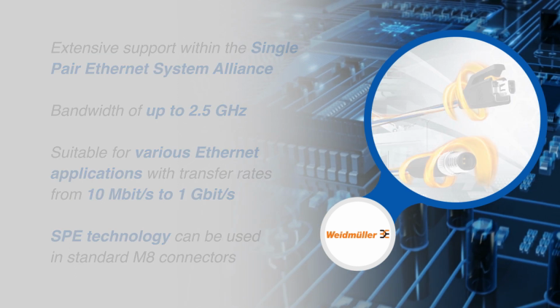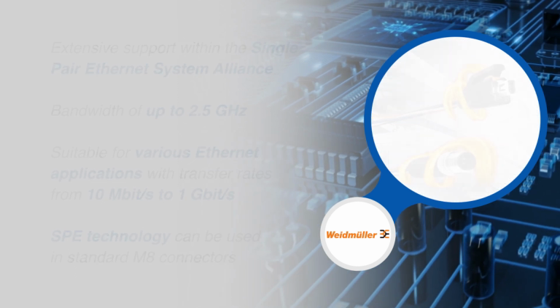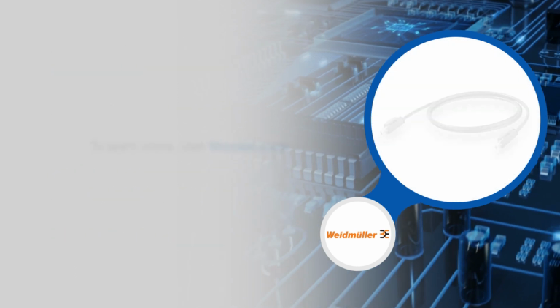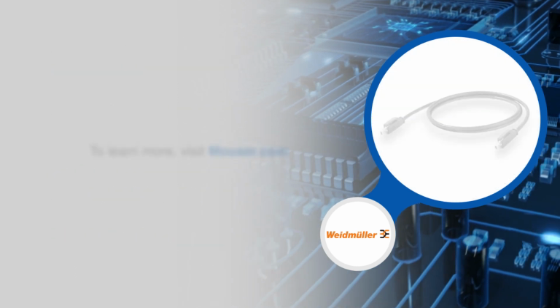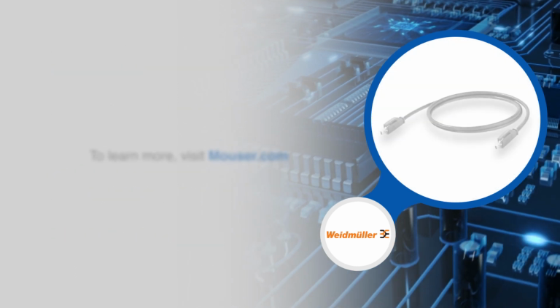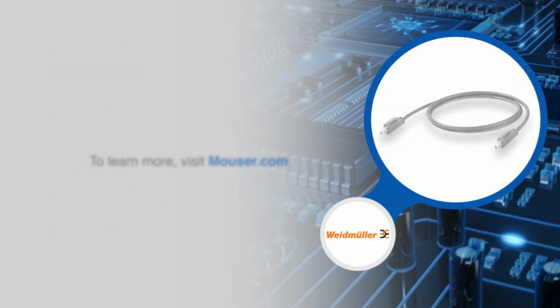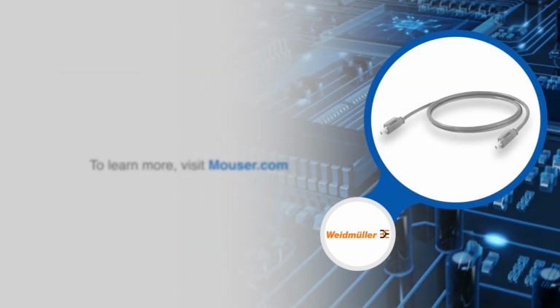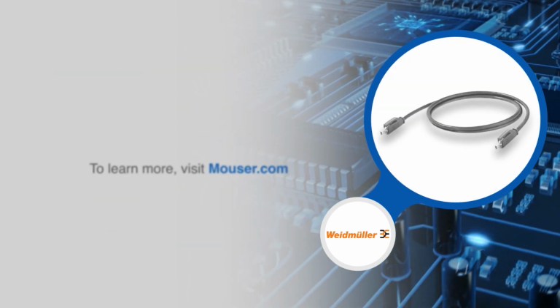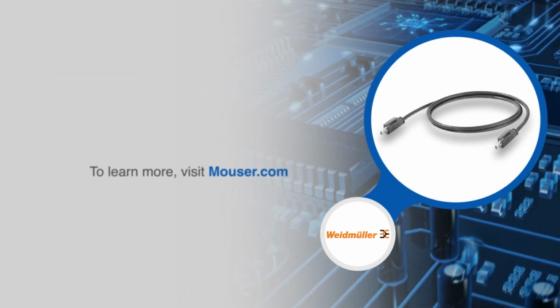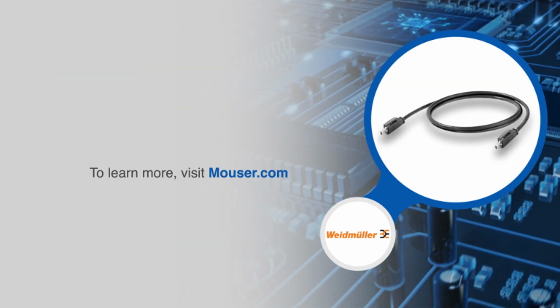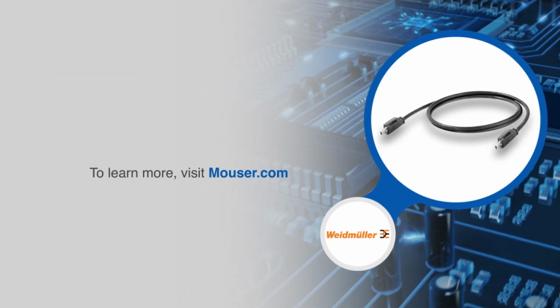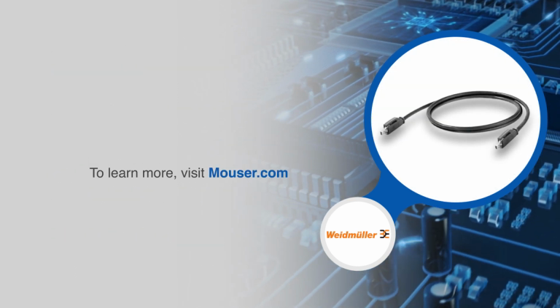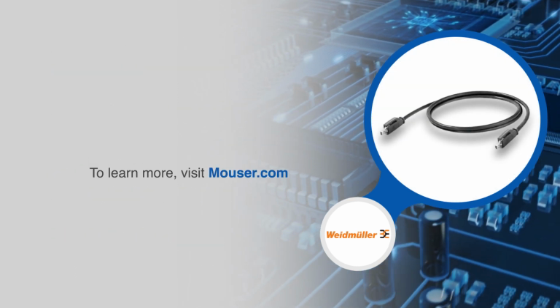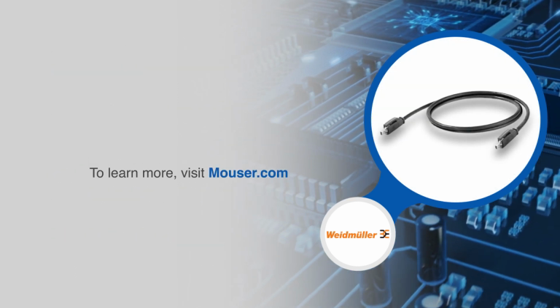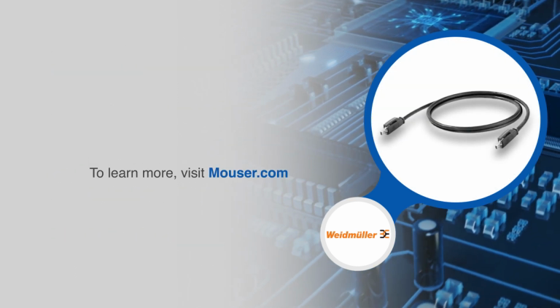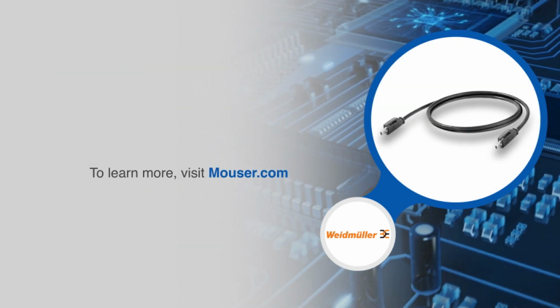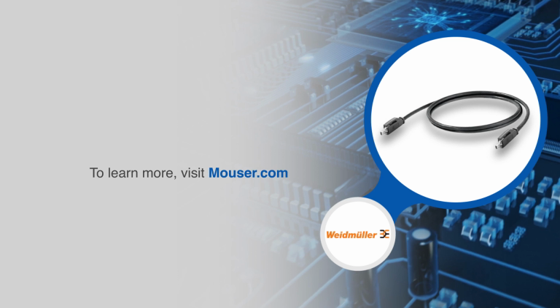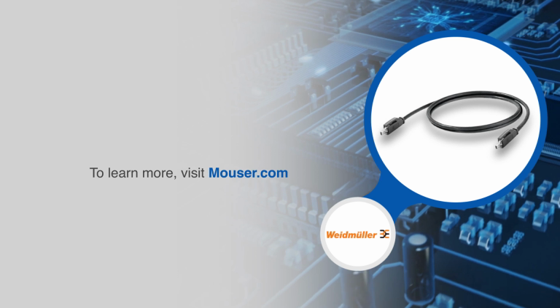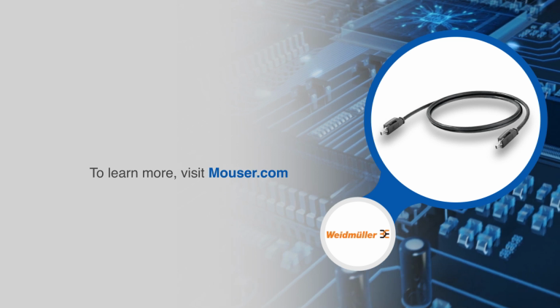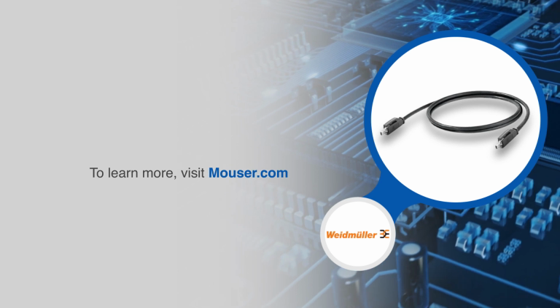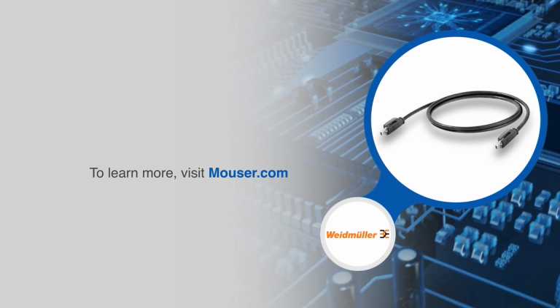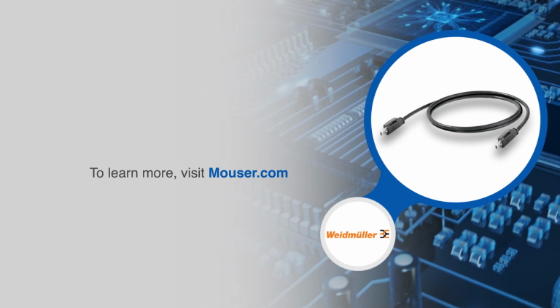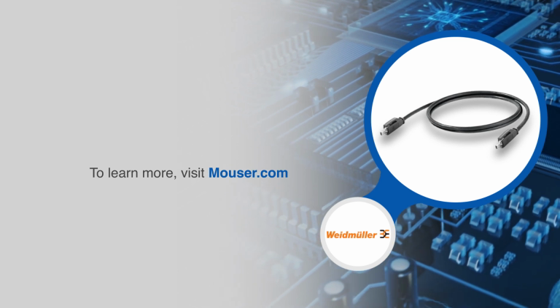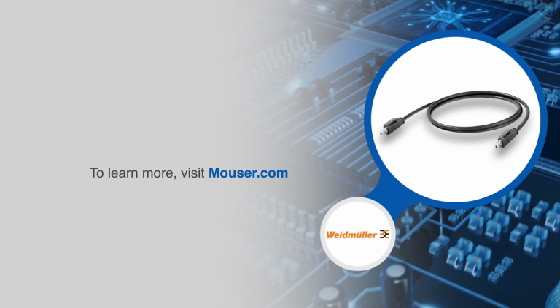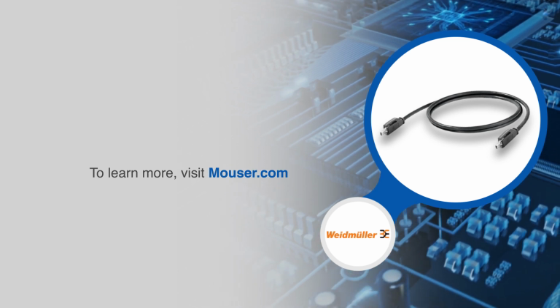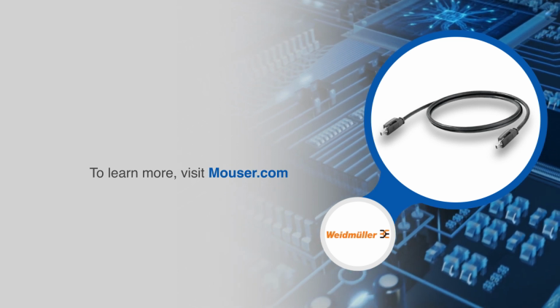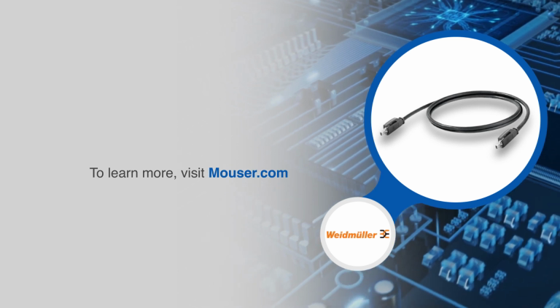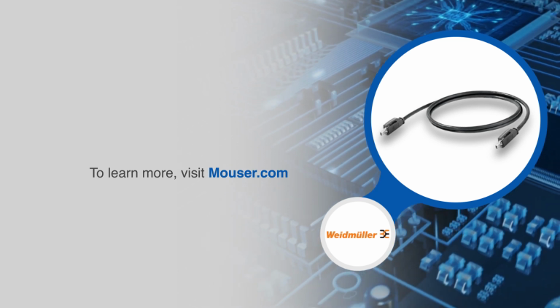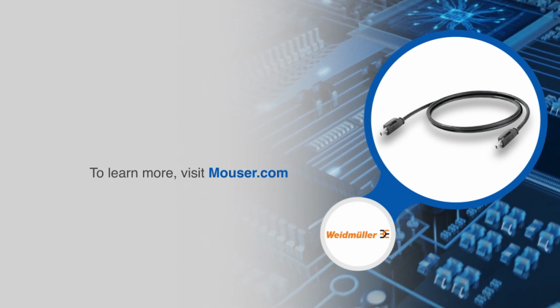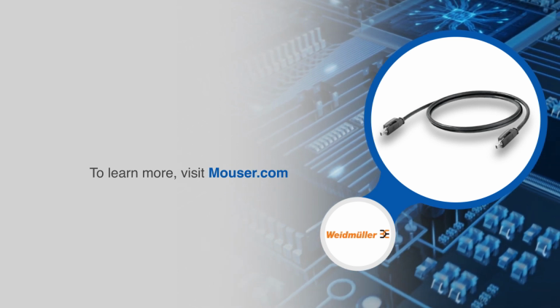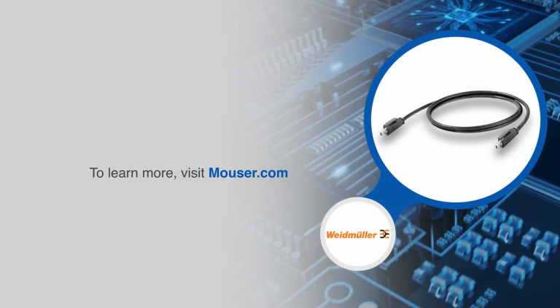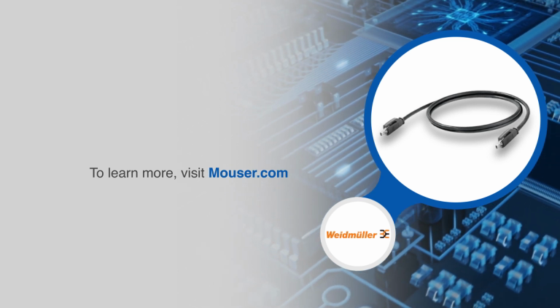For more information on Weidmuller's industrial Ethernet single-pair Ethernet cables, visit Mauser.com.